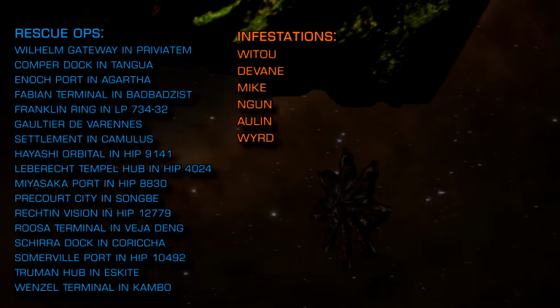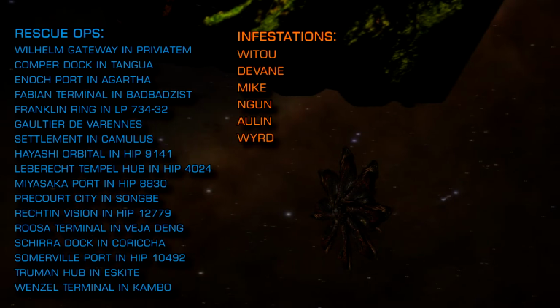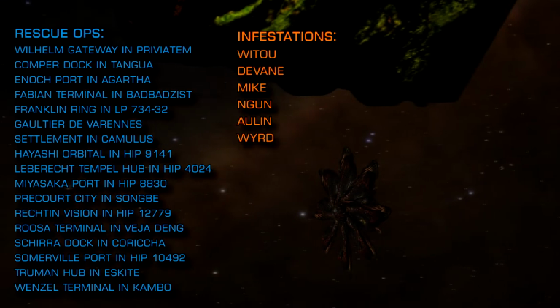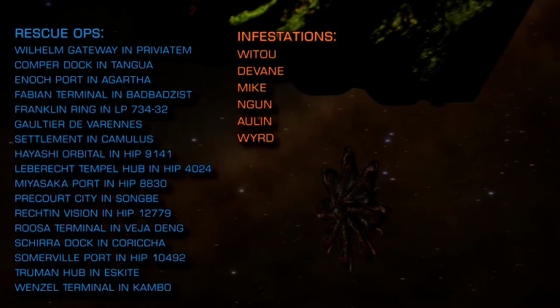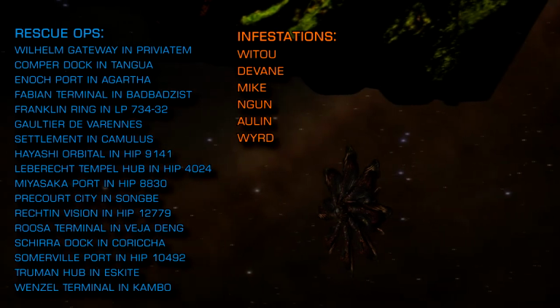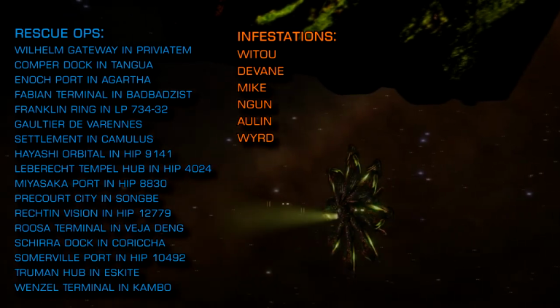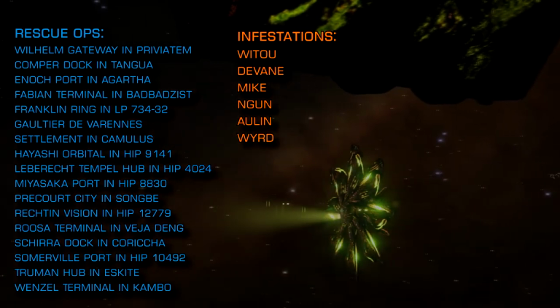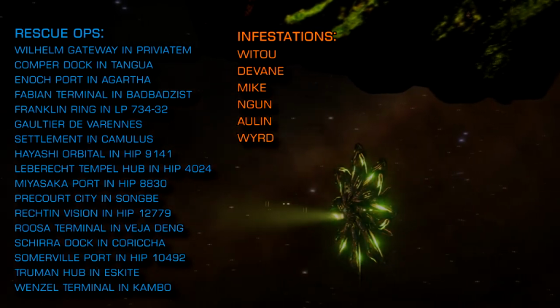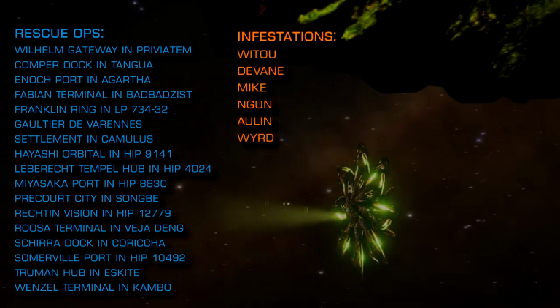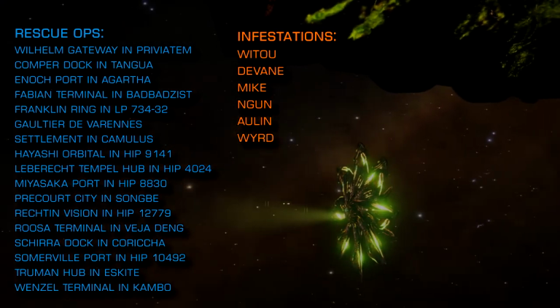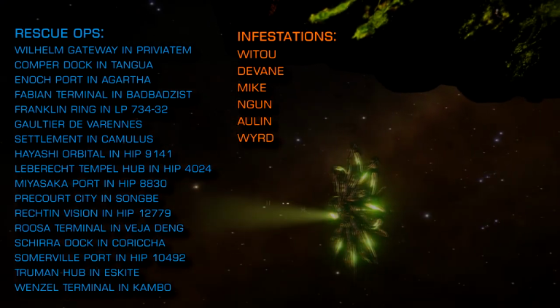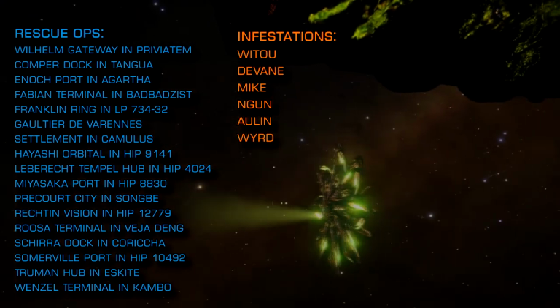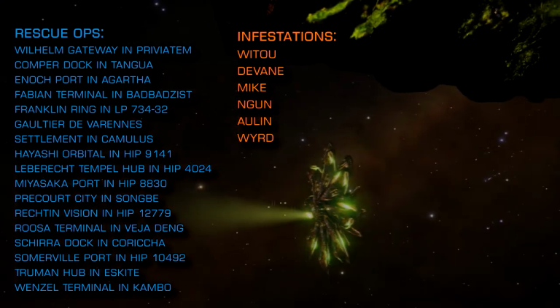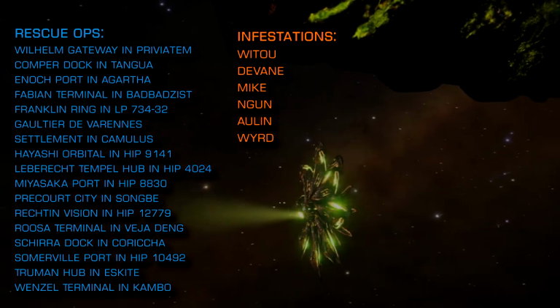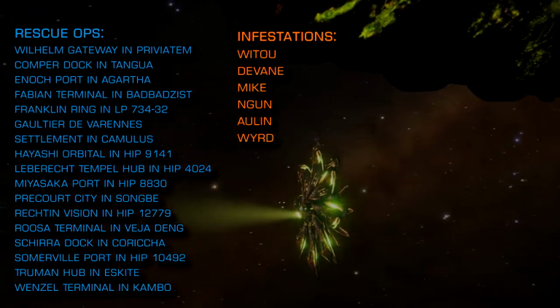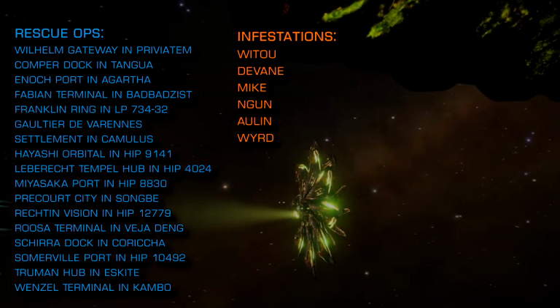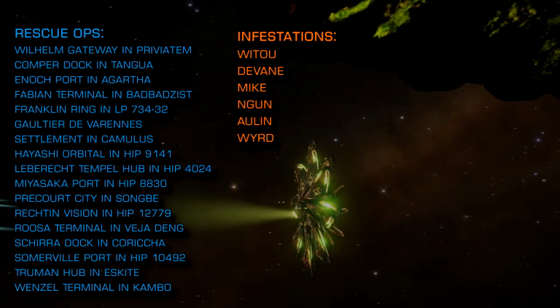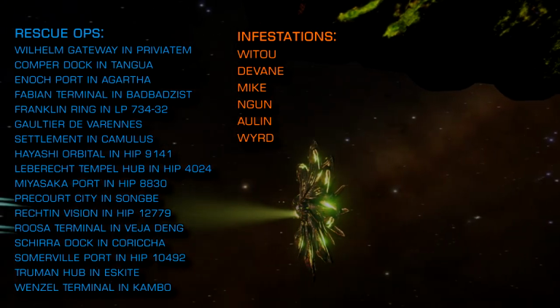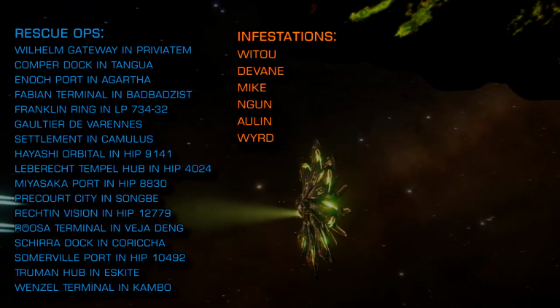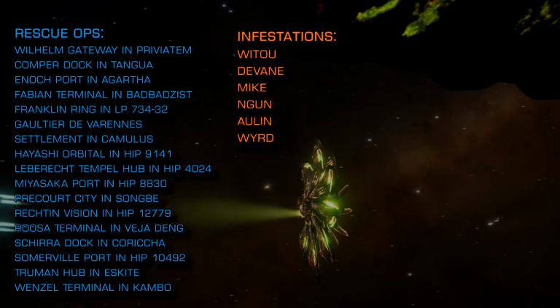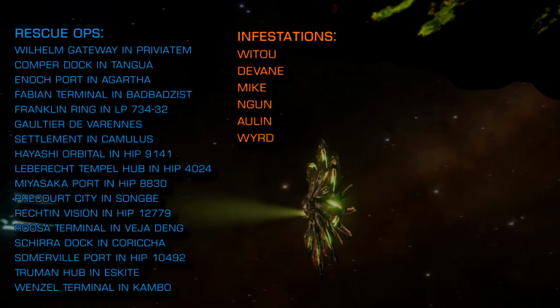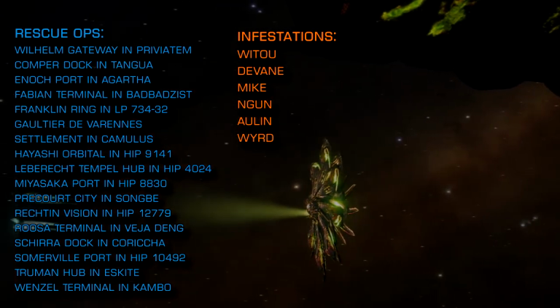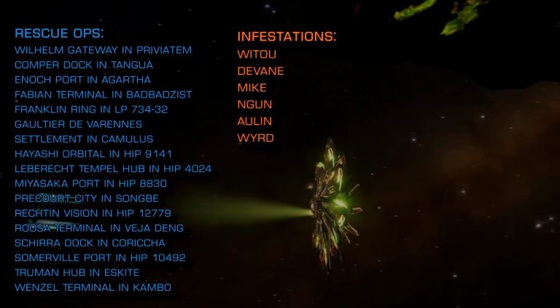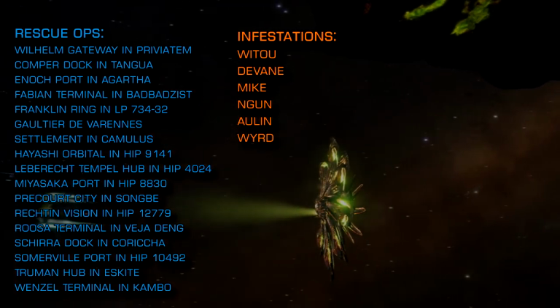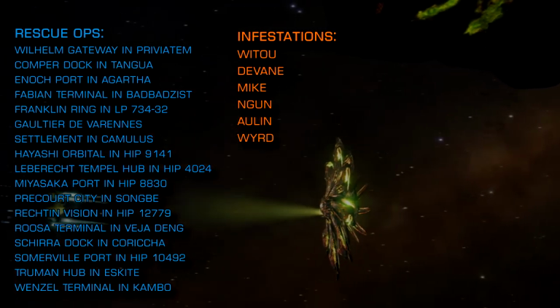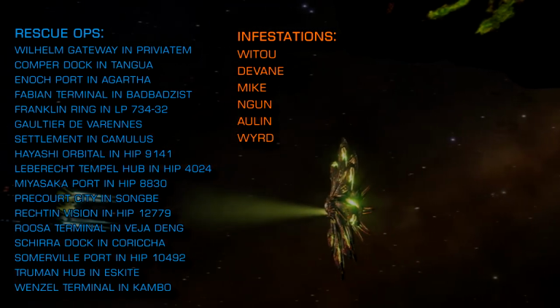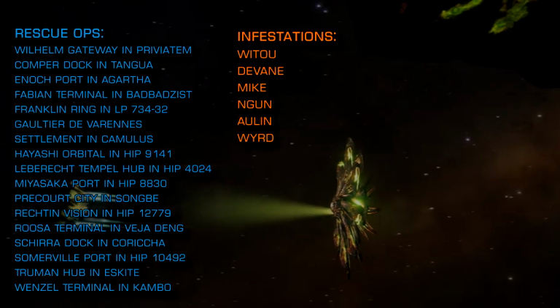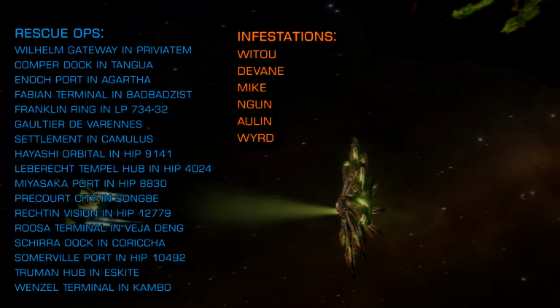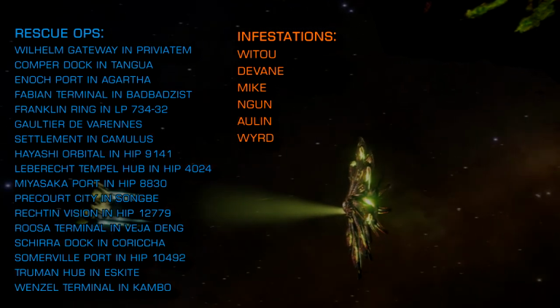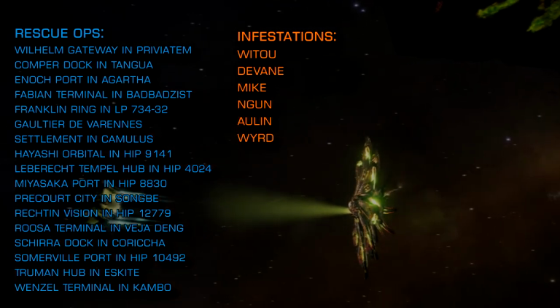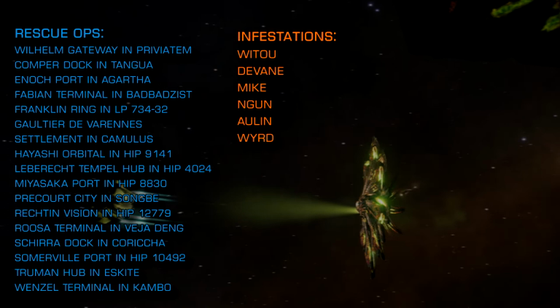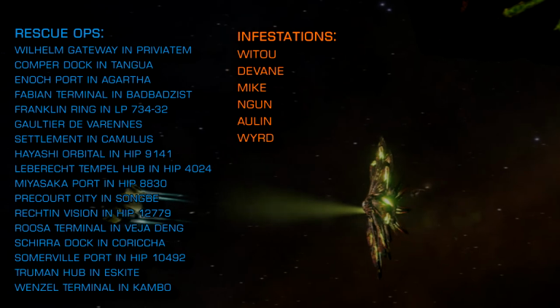If you are engaging in anti-Thargoid scout combat operations, you'll need no specialised equipment, but the entry-level anti-xeno weaponry requires no unlocking and it really helps. The scout class vessels also count as elite ranked ships, so this is an excellent way to level up your combat rank.